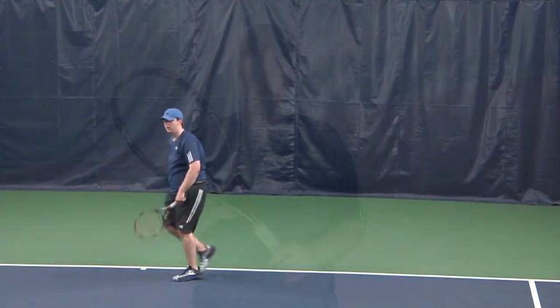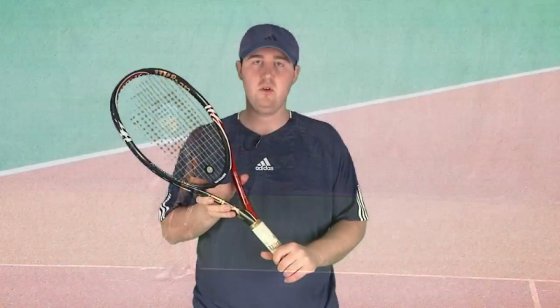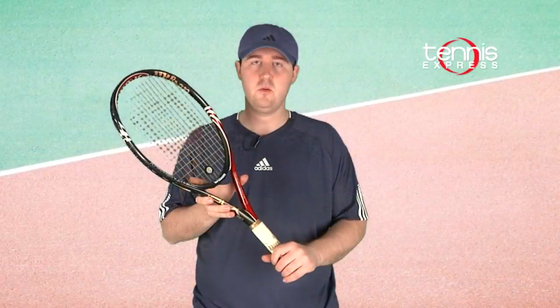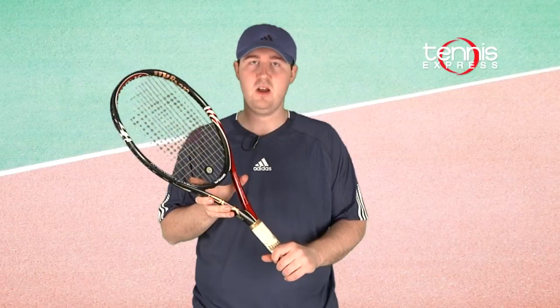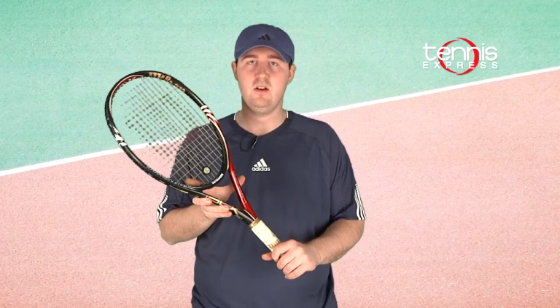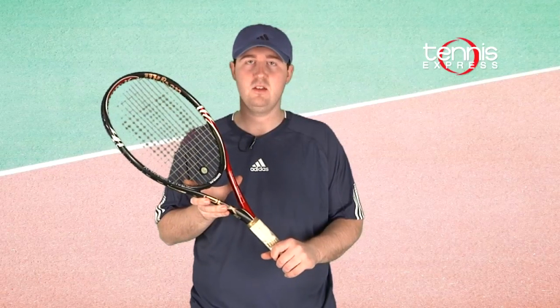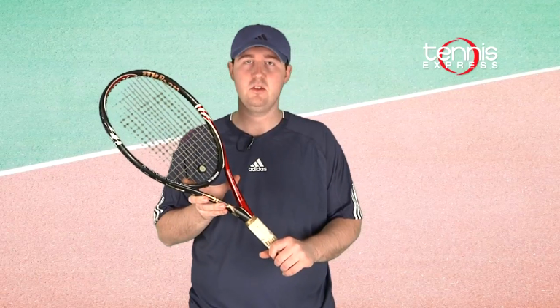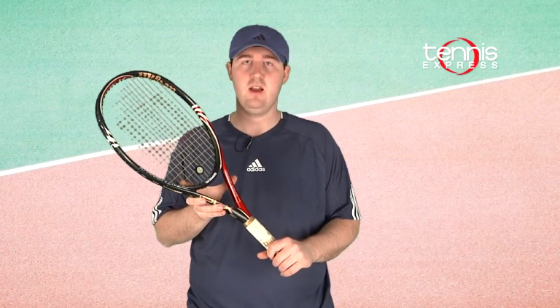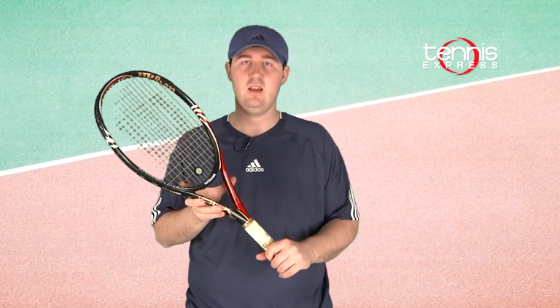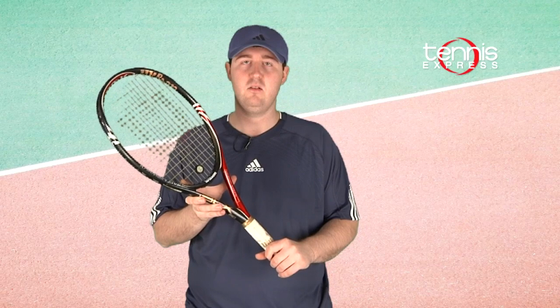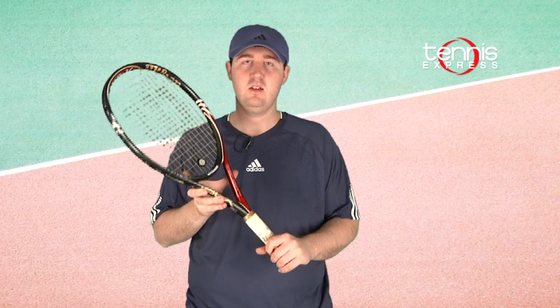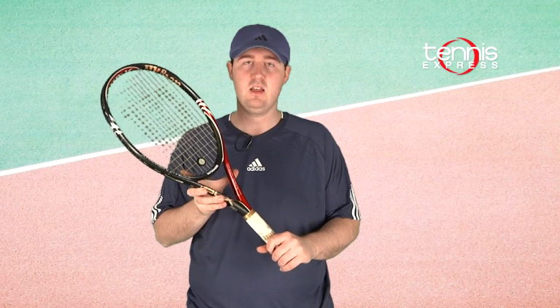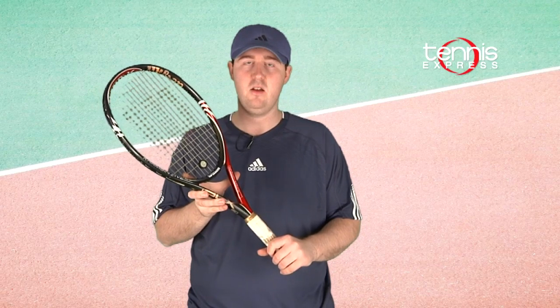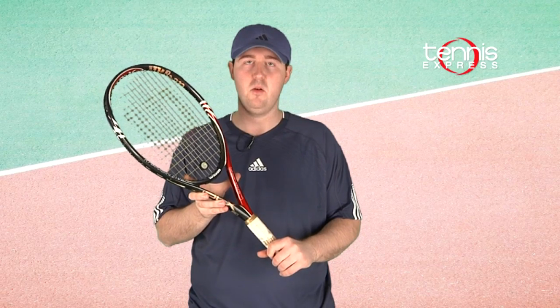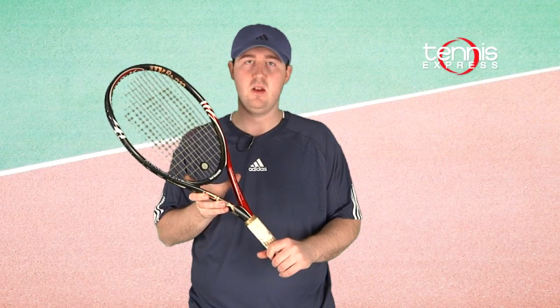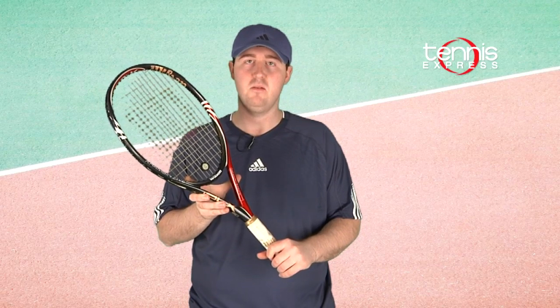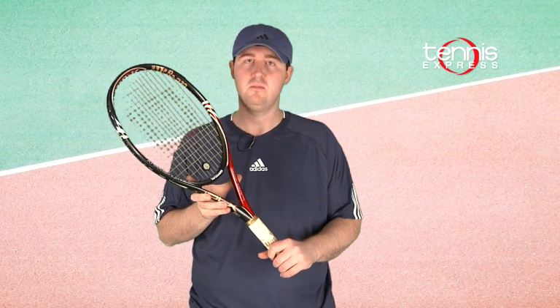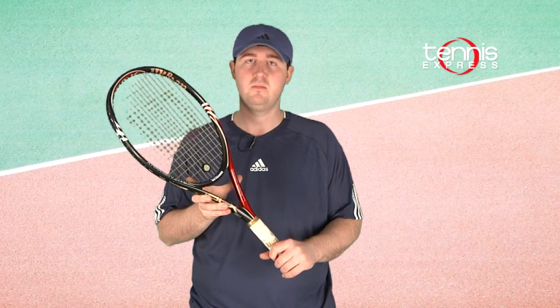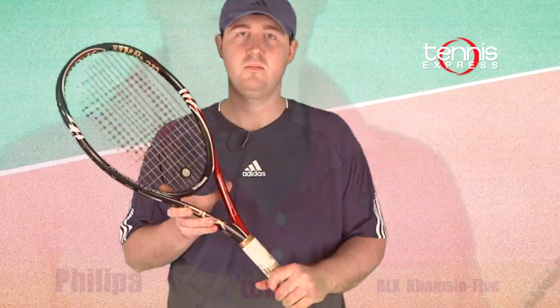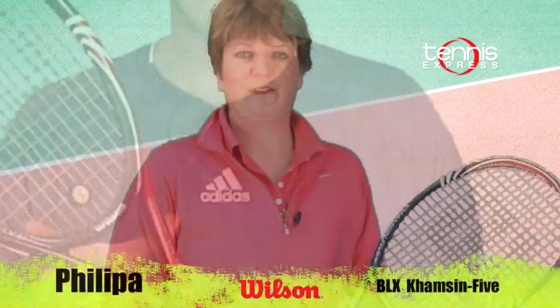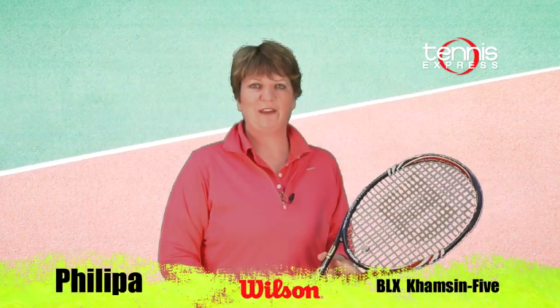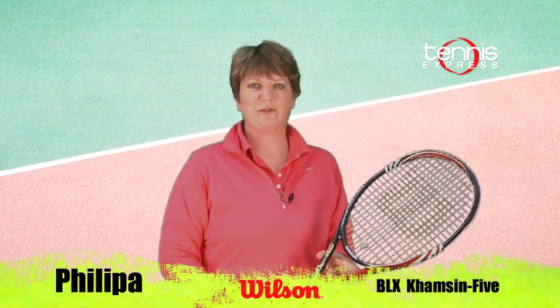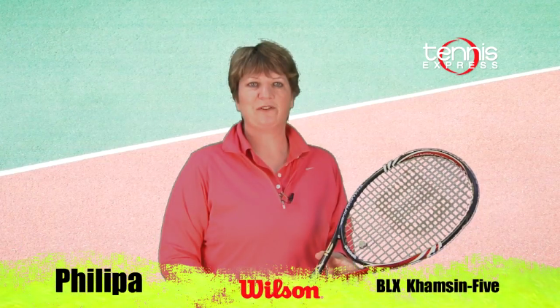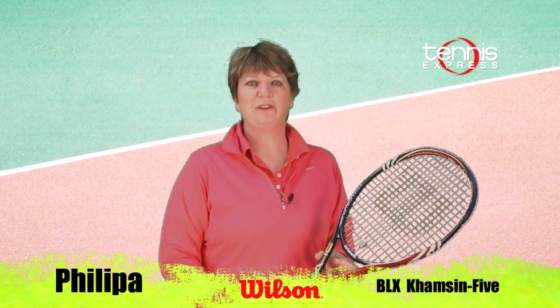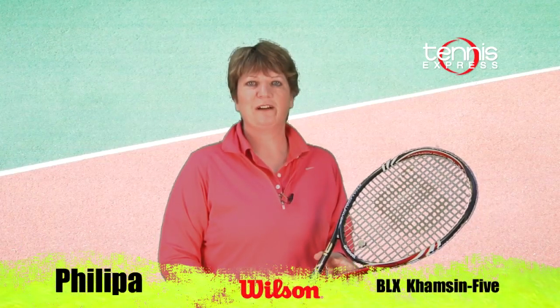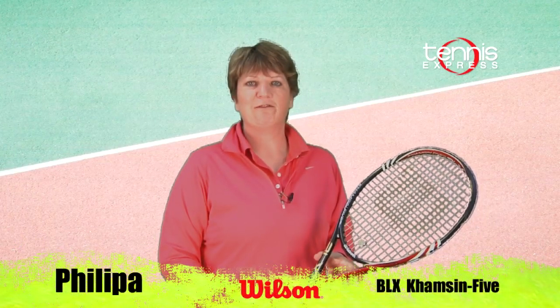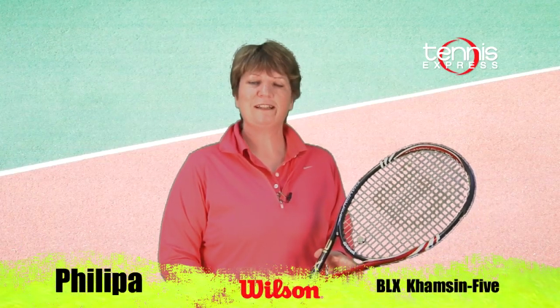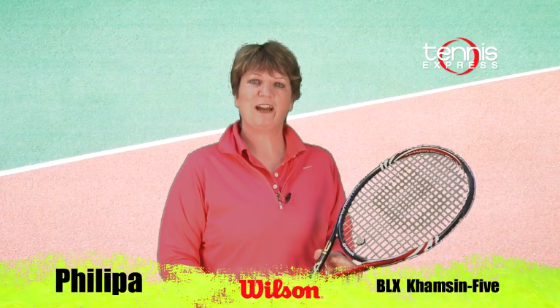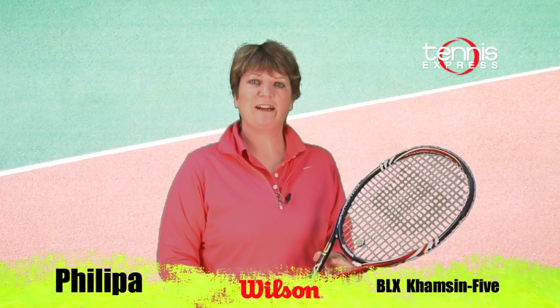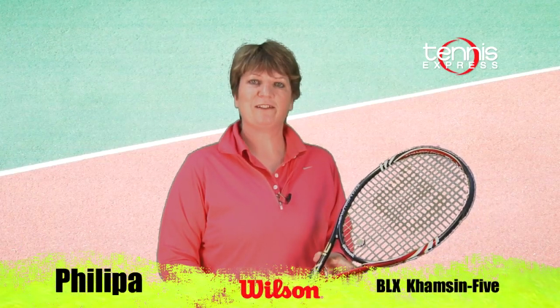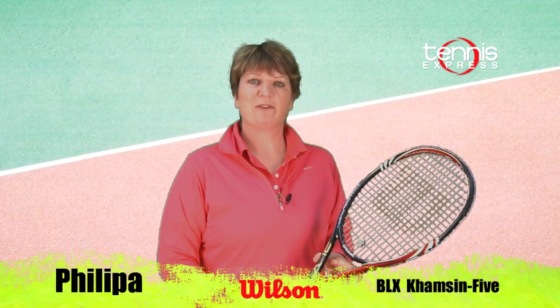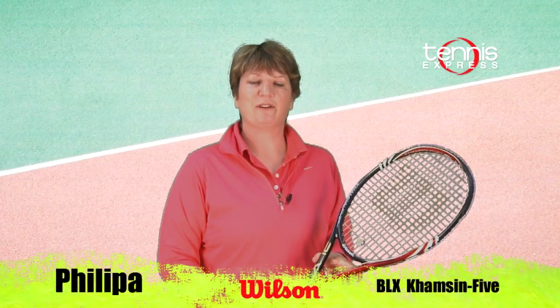Well, those were my thoughts on this racket. Let's get another opinion. Well, let's see how I did on court.